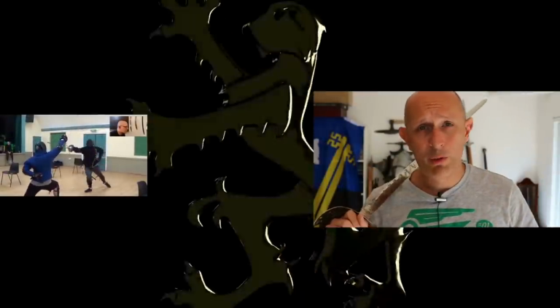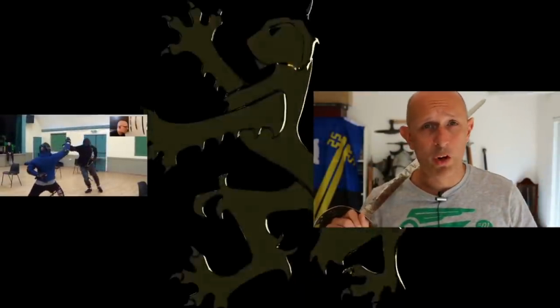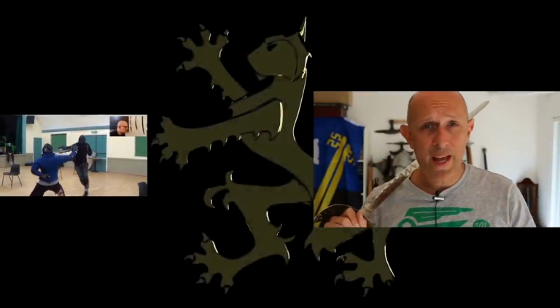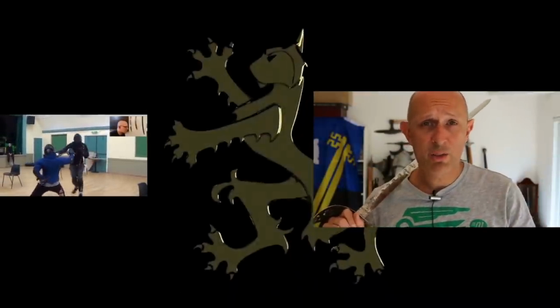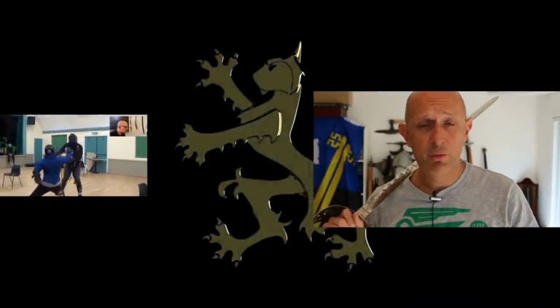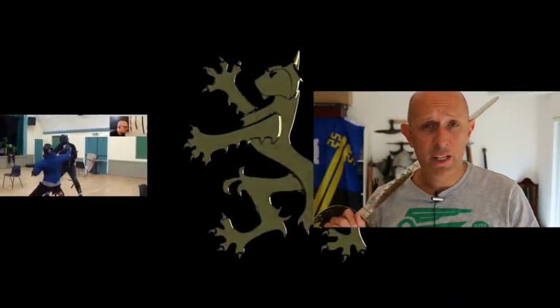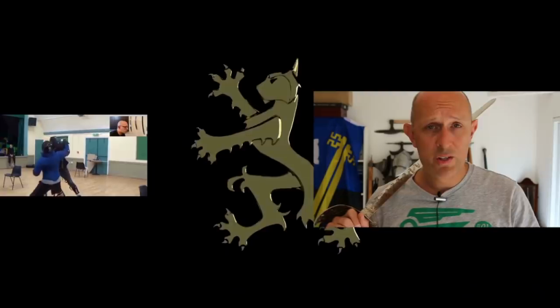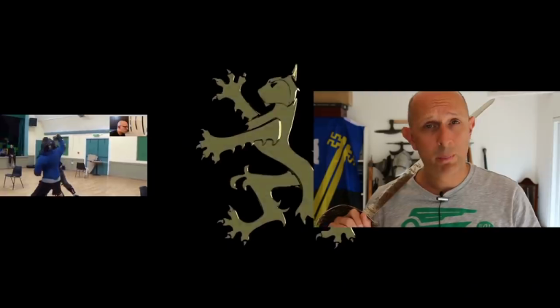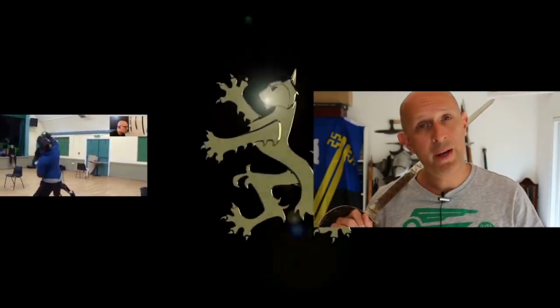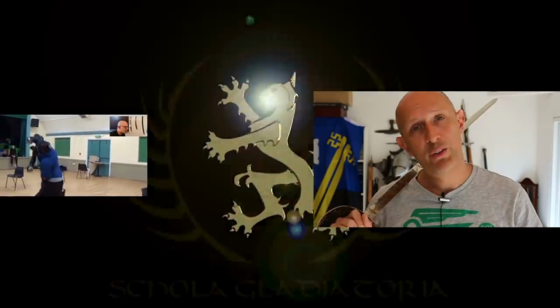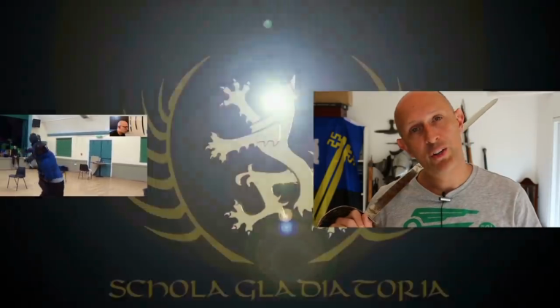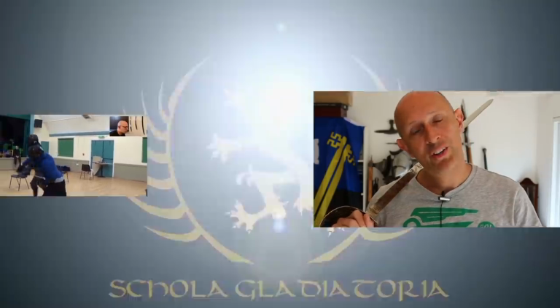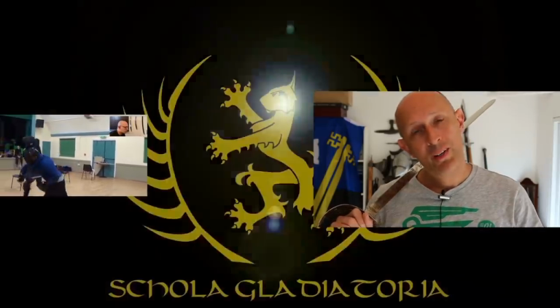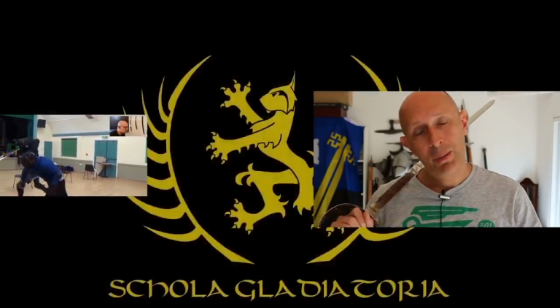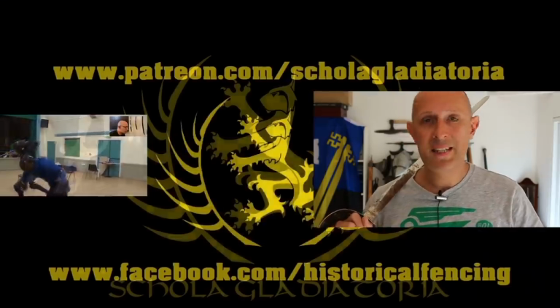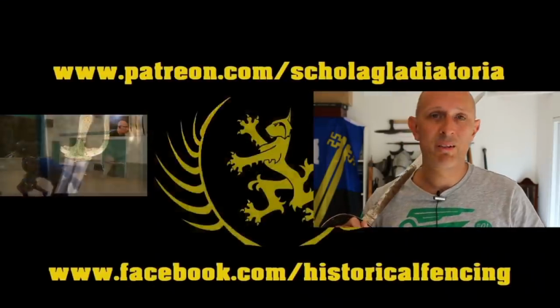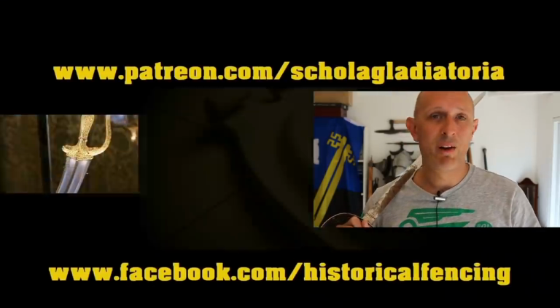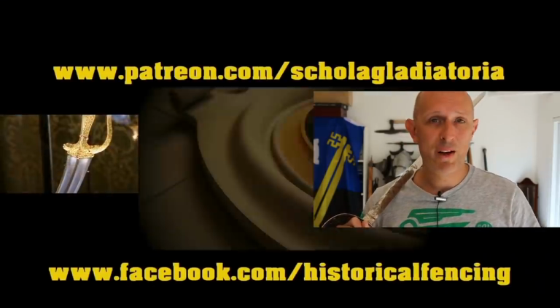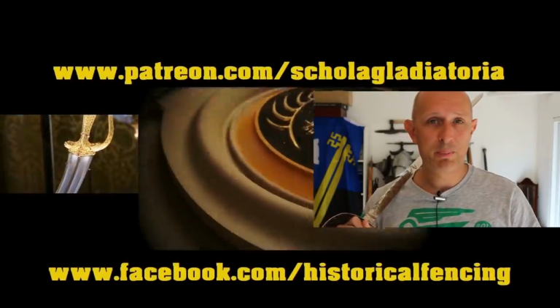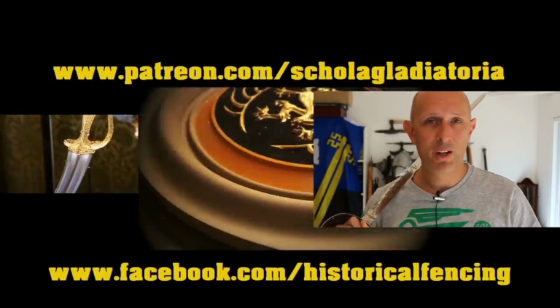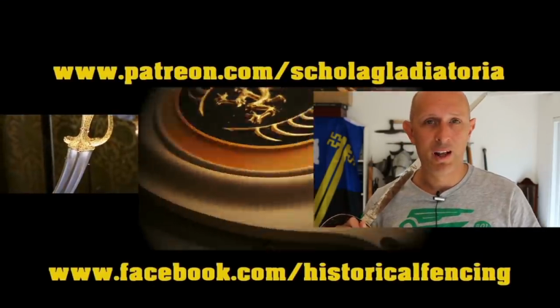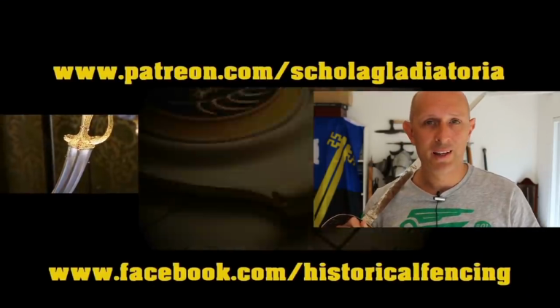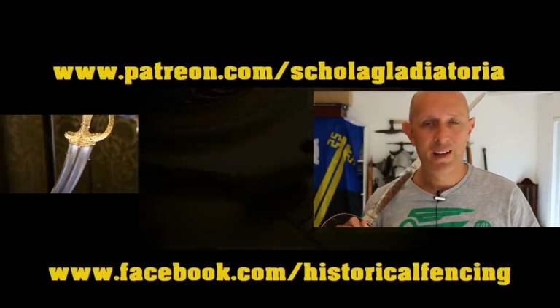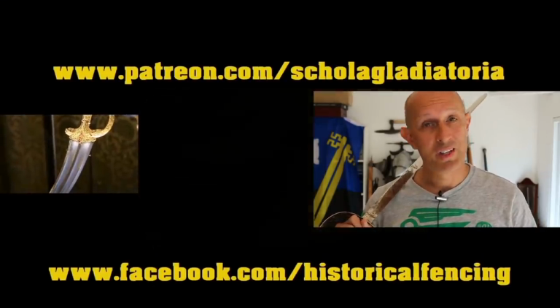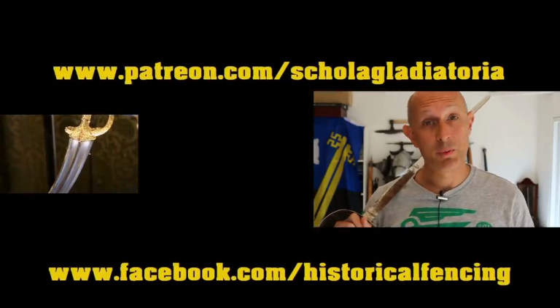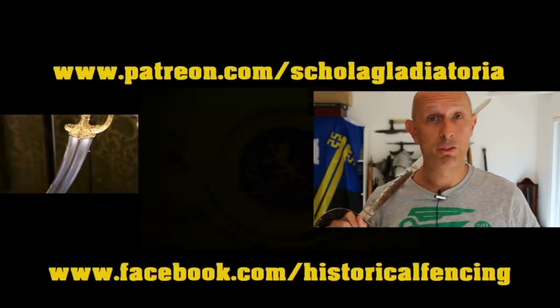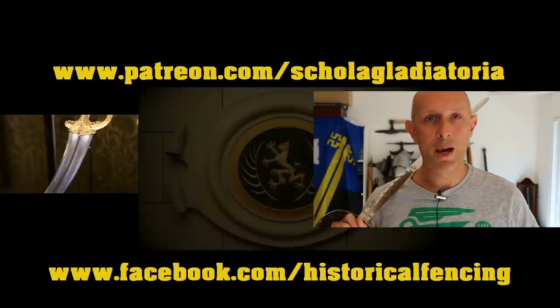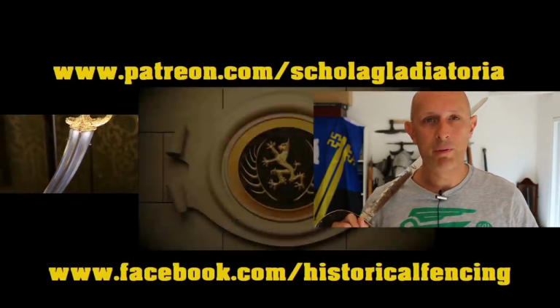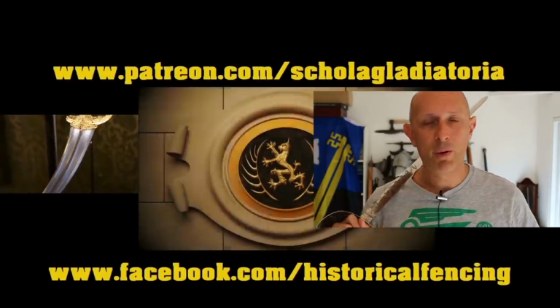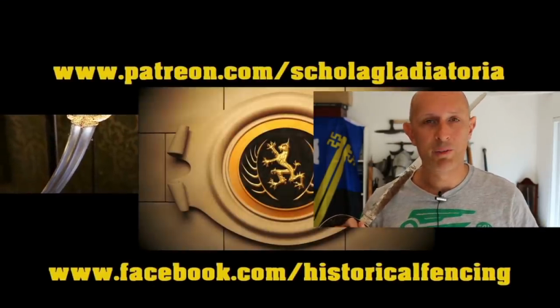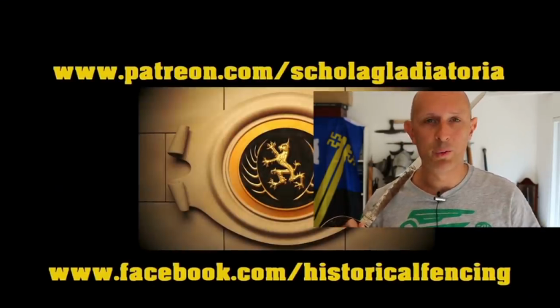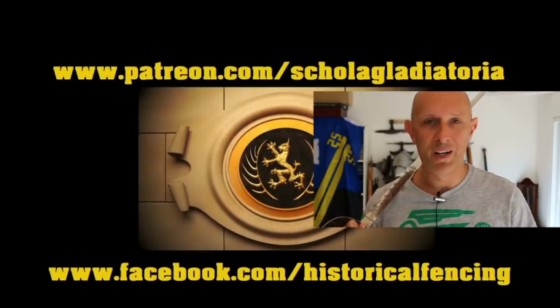We've got extra videos on Patreon. Please give our Facebook a like and subscribe if you haven't already.